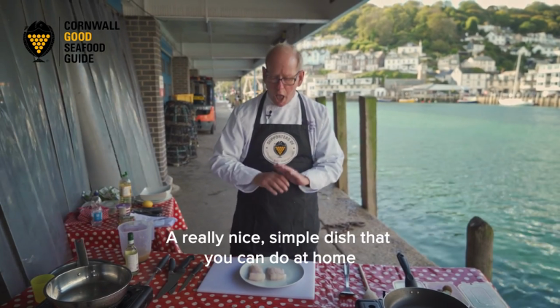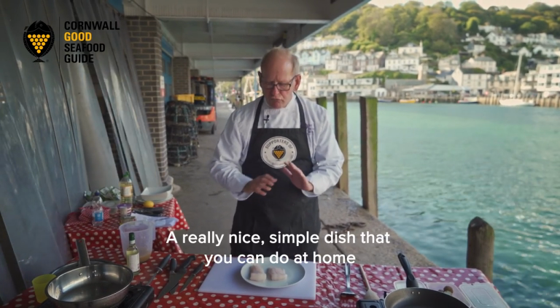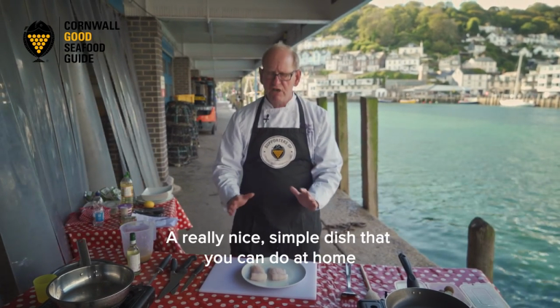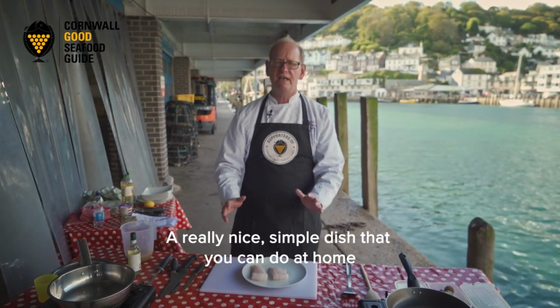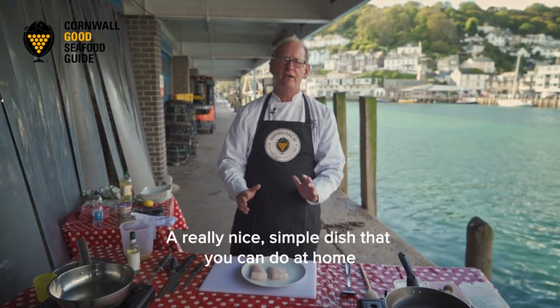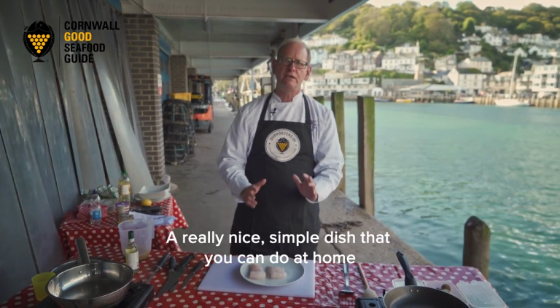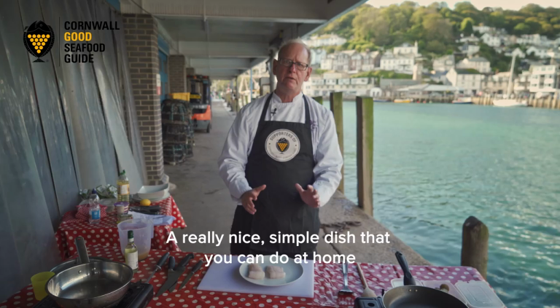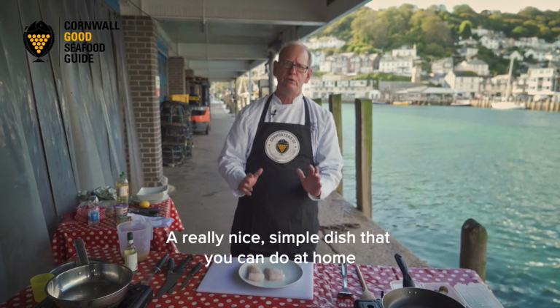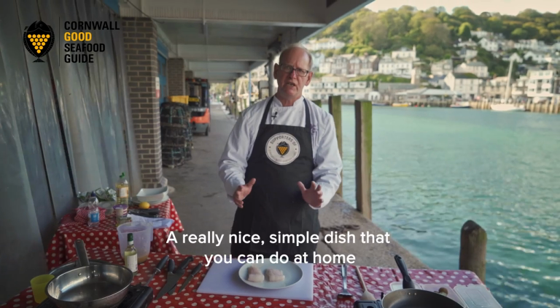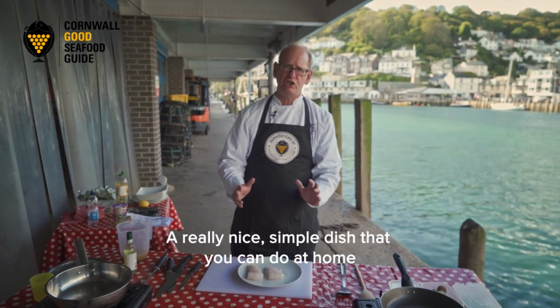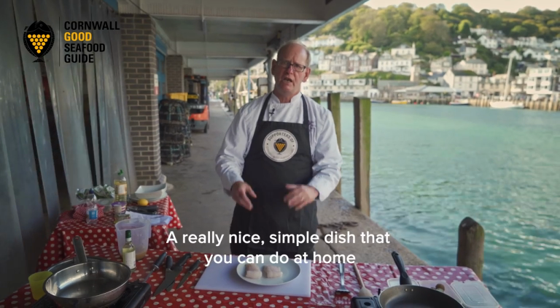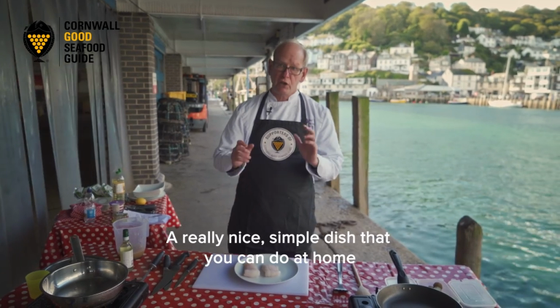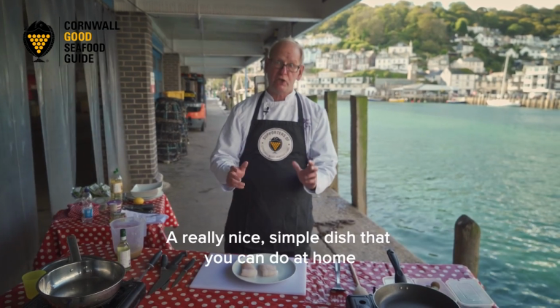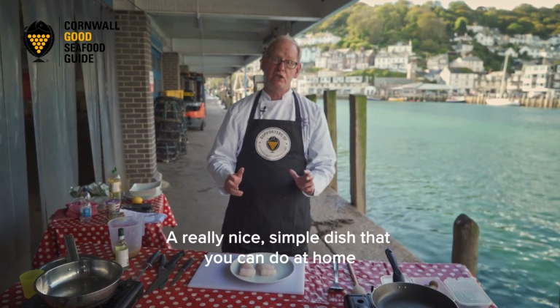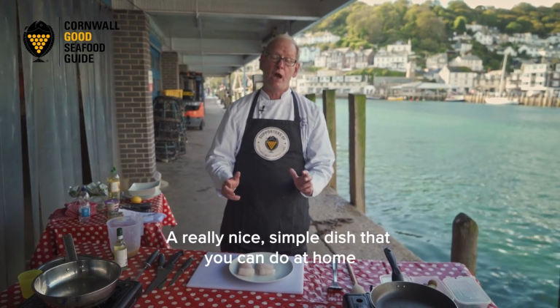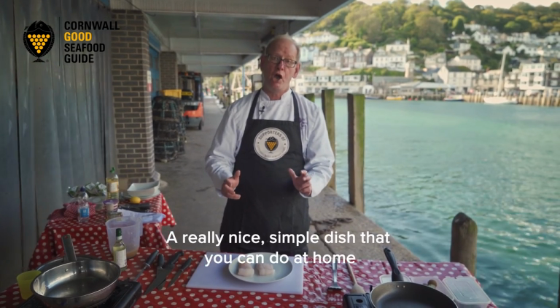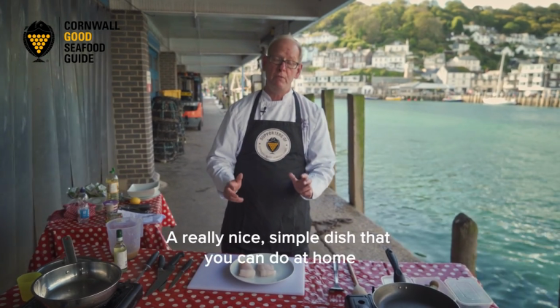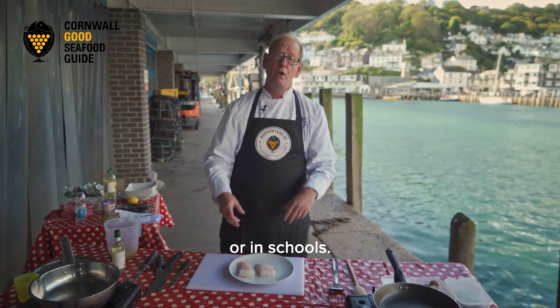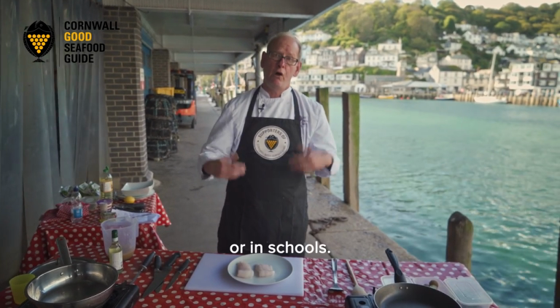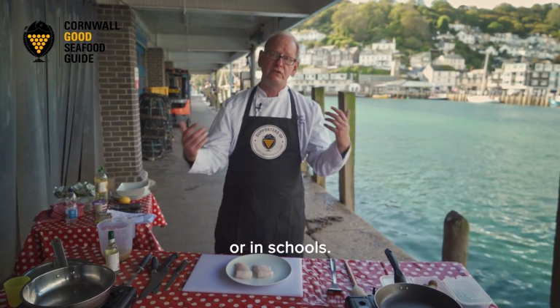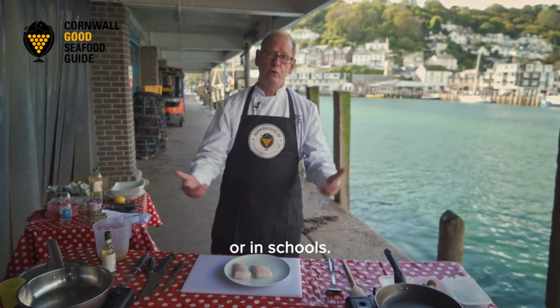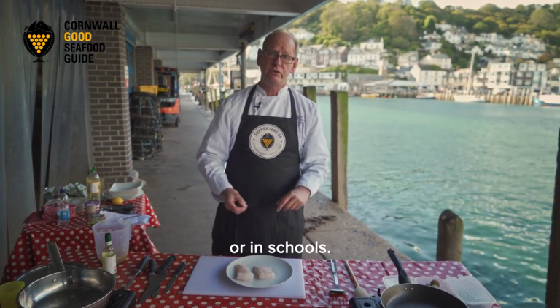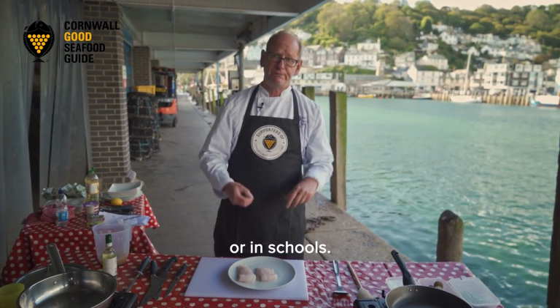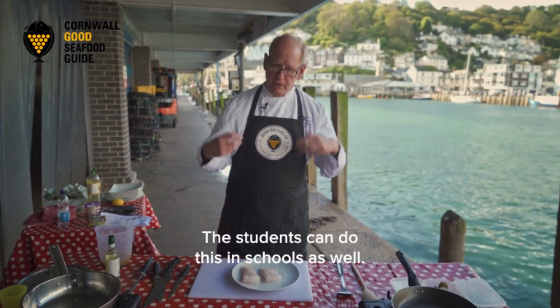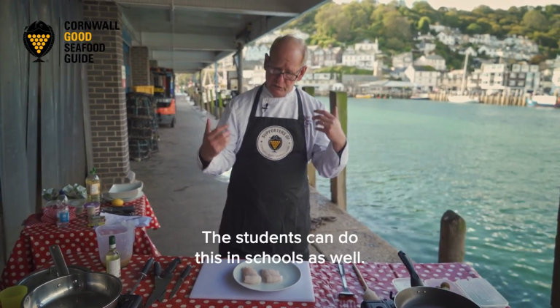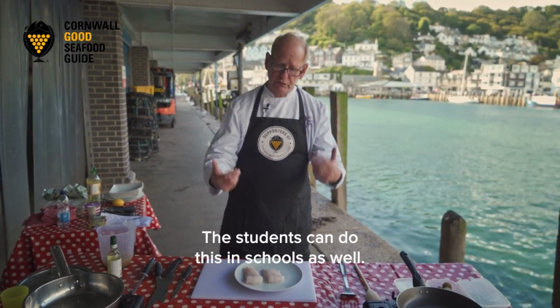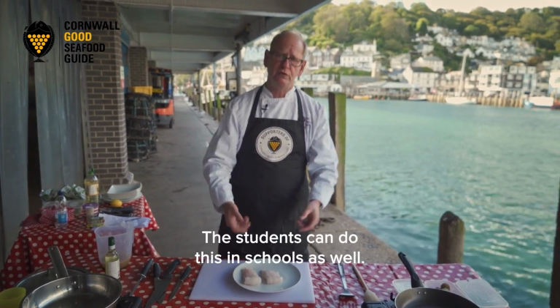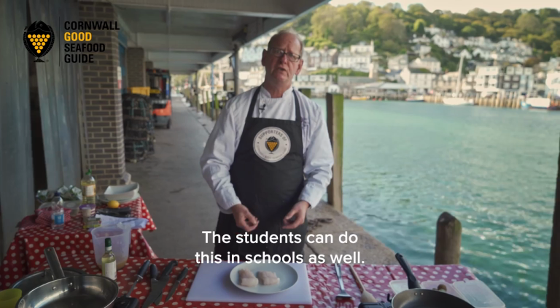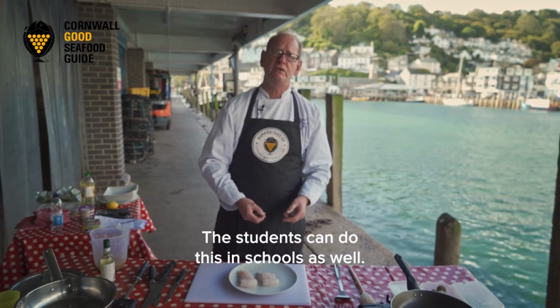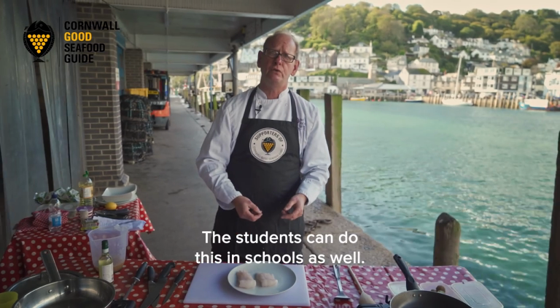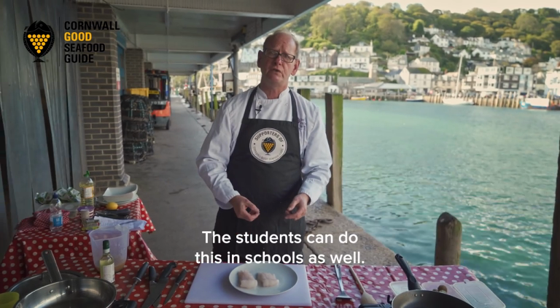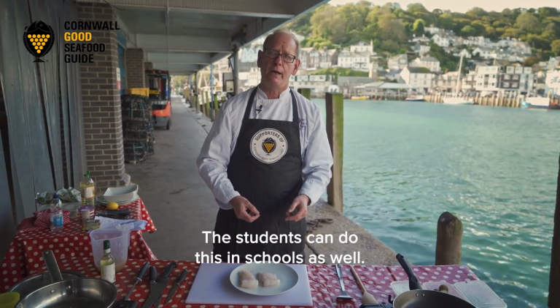It's a really nice simple dish that you can do at home or in schools, and the students can do this in schools as well.